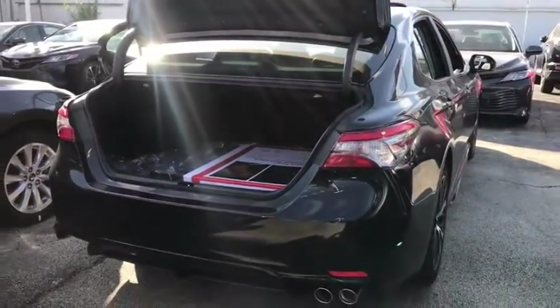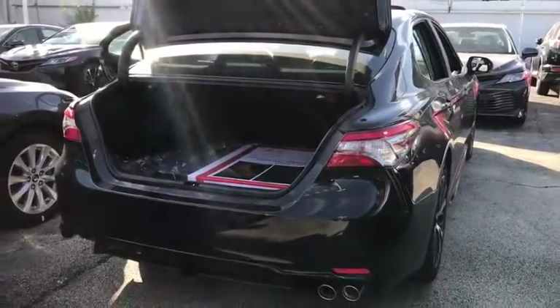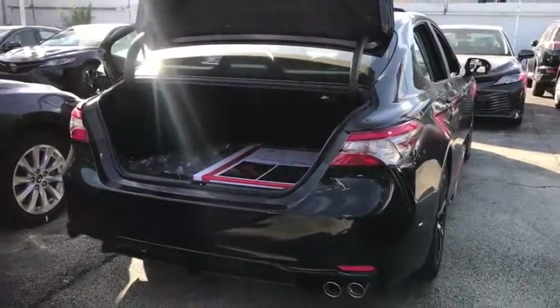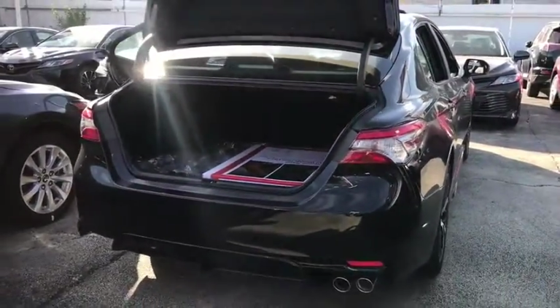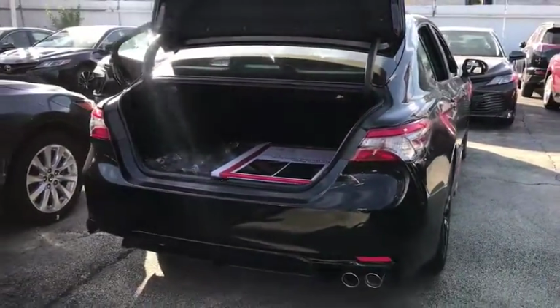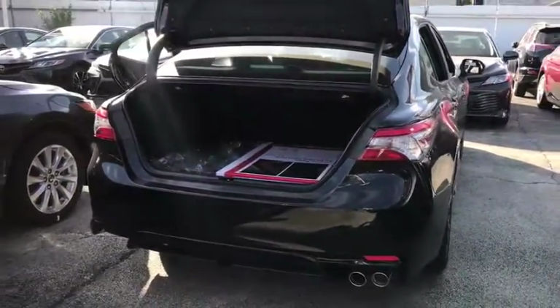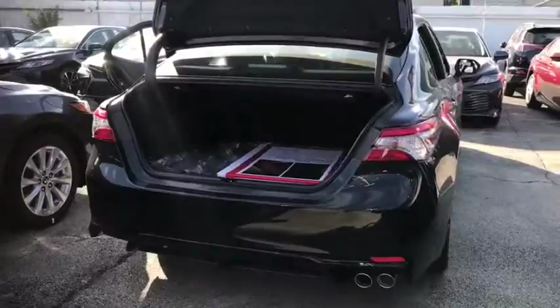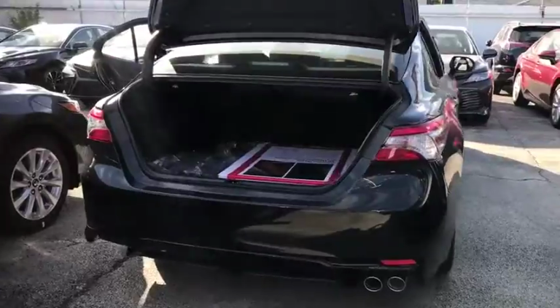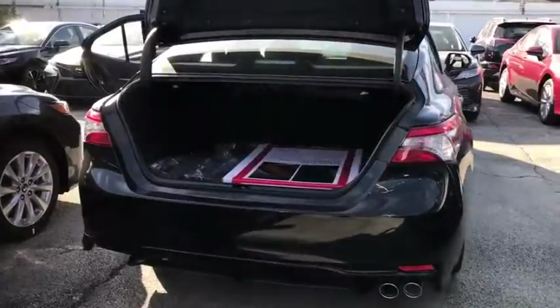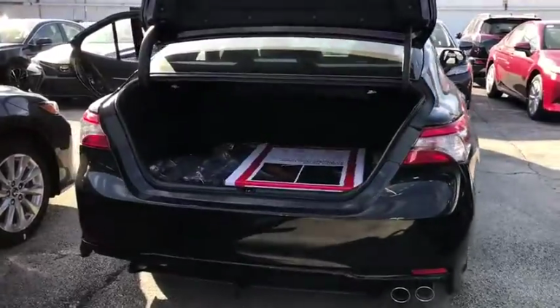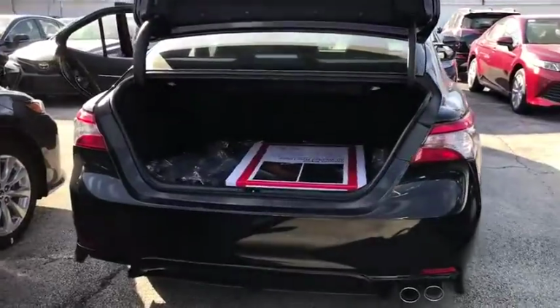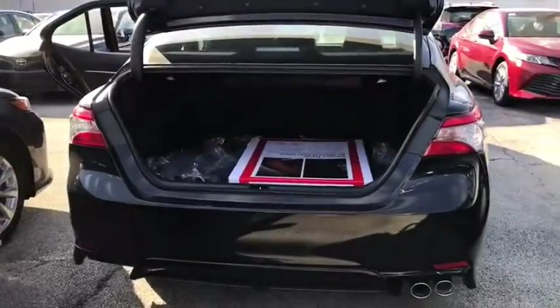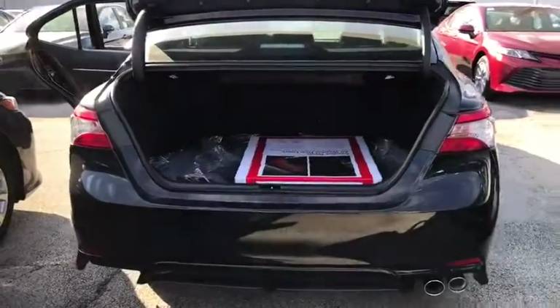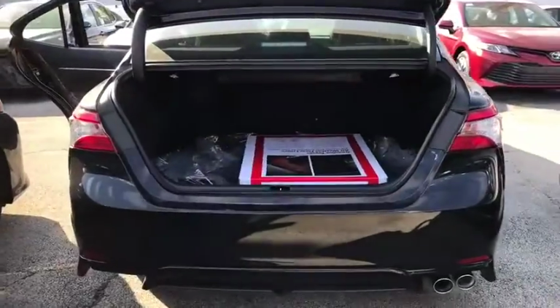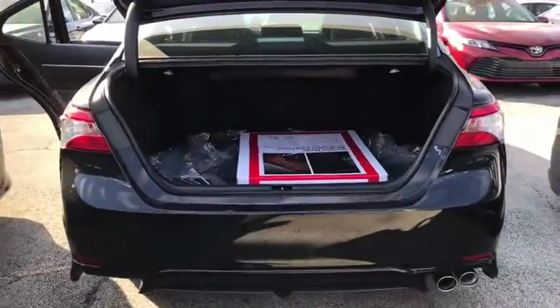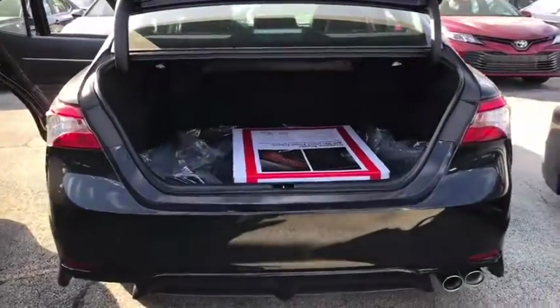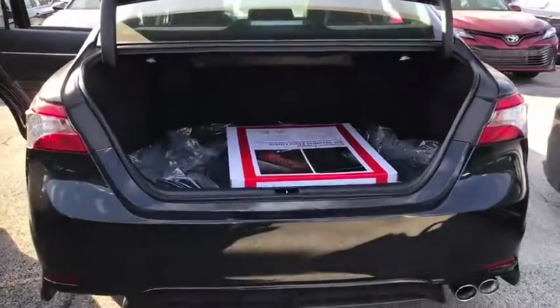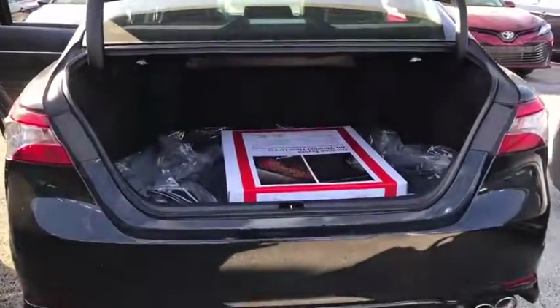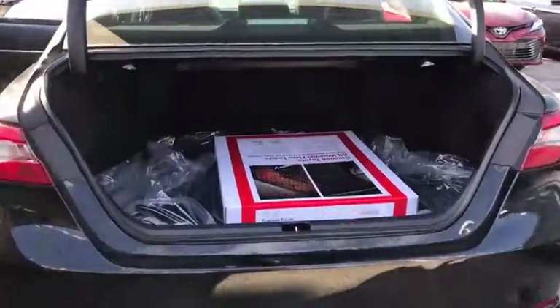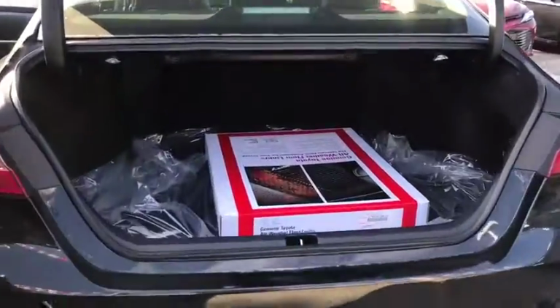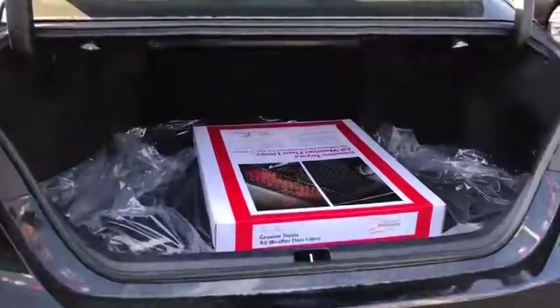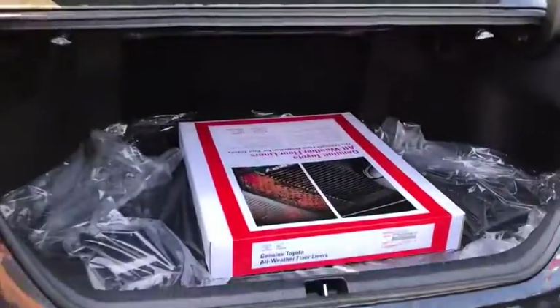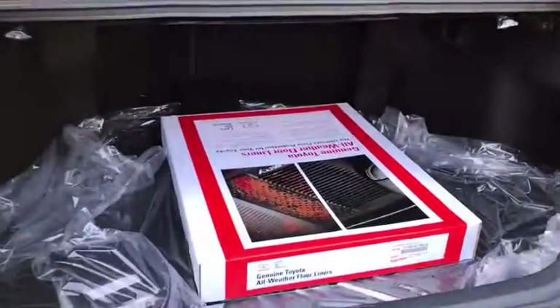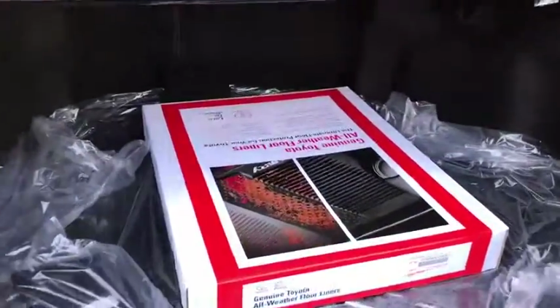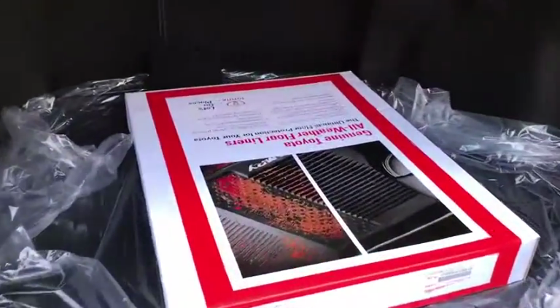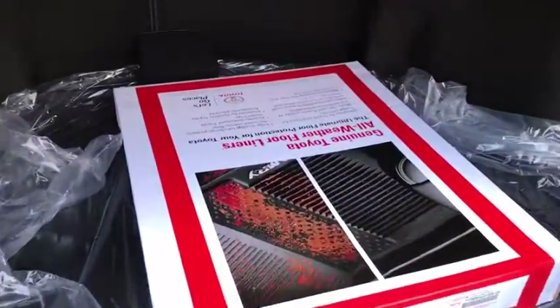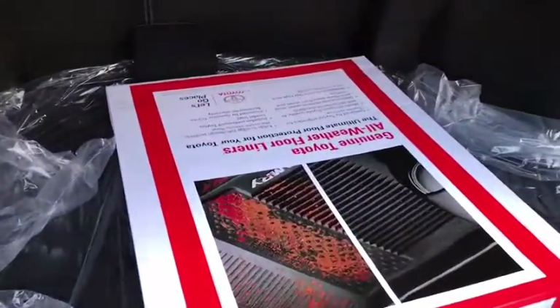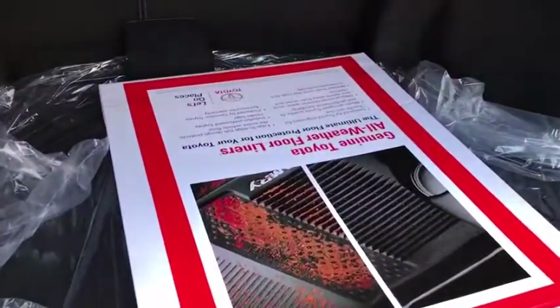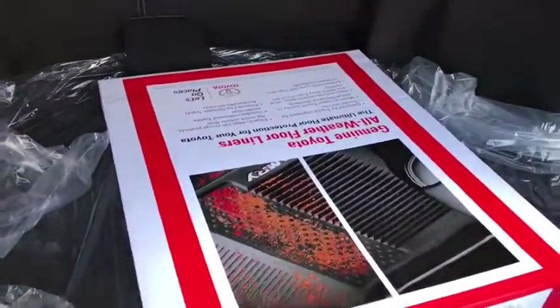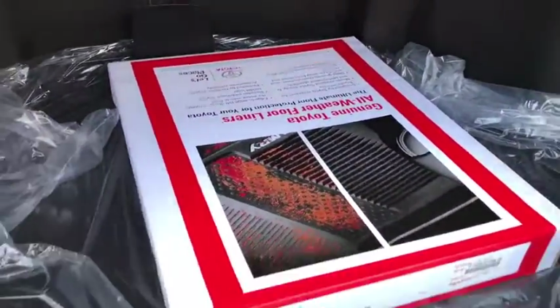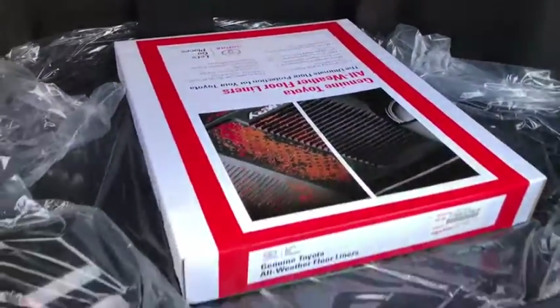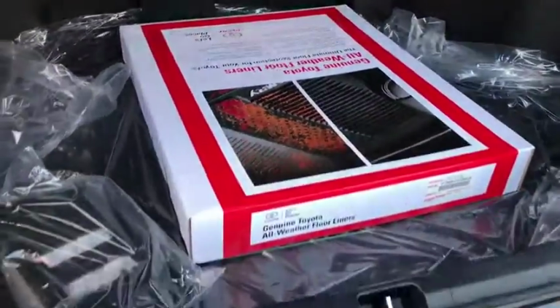Anti-lock braking system, backup camera, Bluetooth, leather wrapped steering wheel, adjustable steering wheel, power steering.